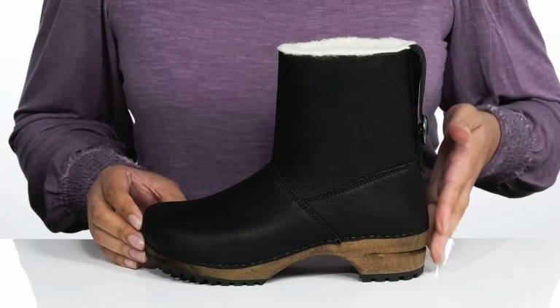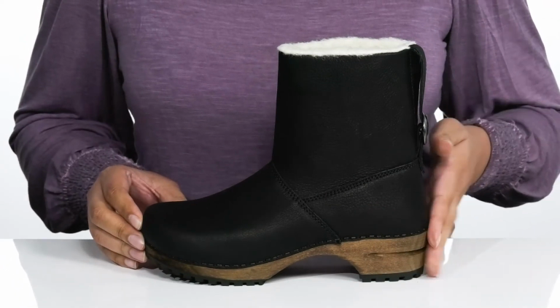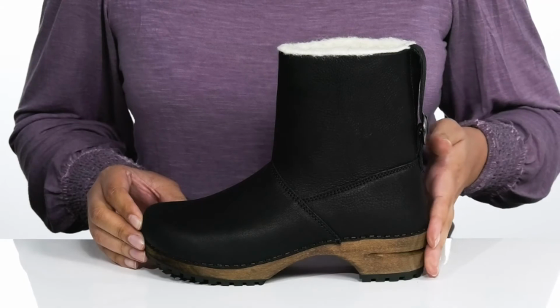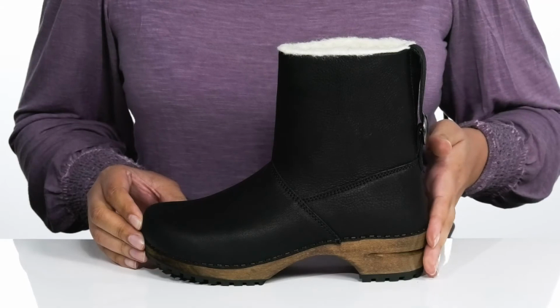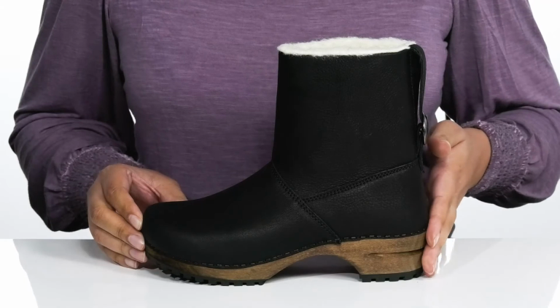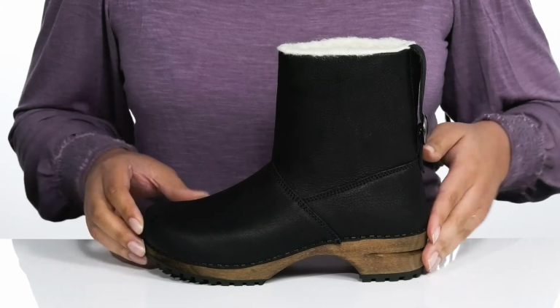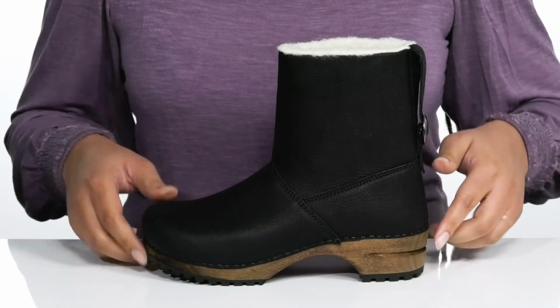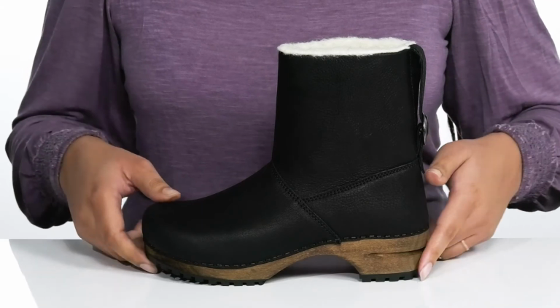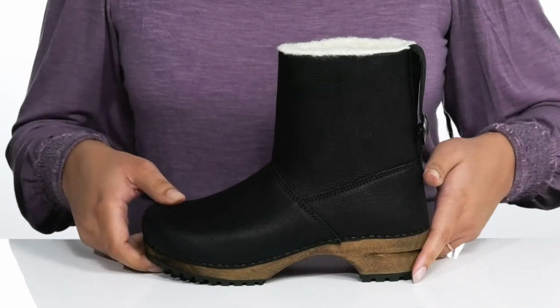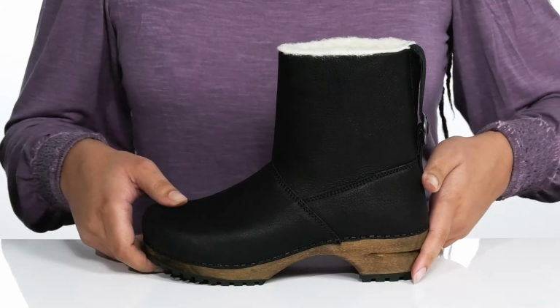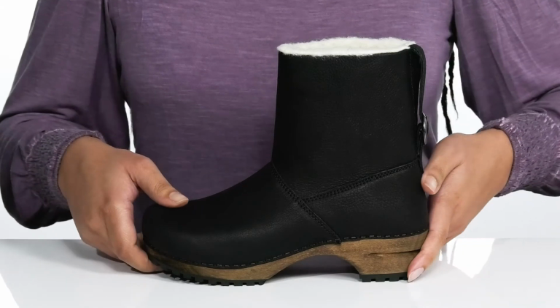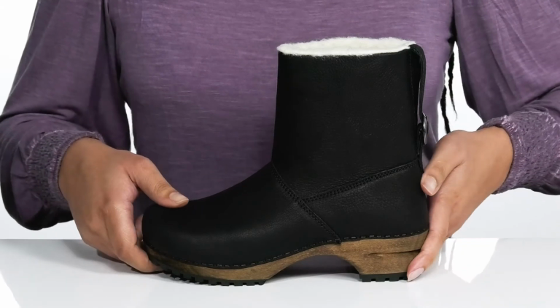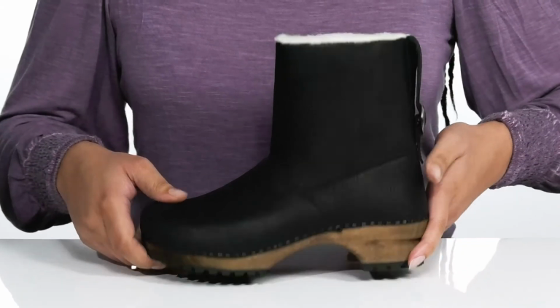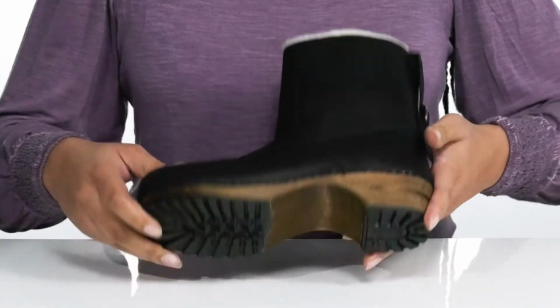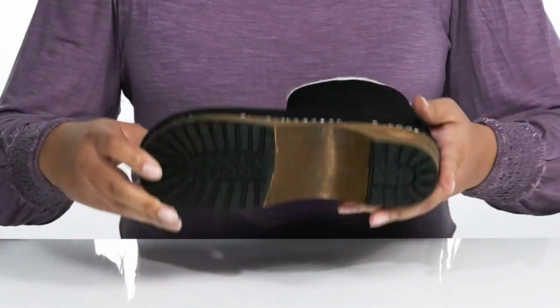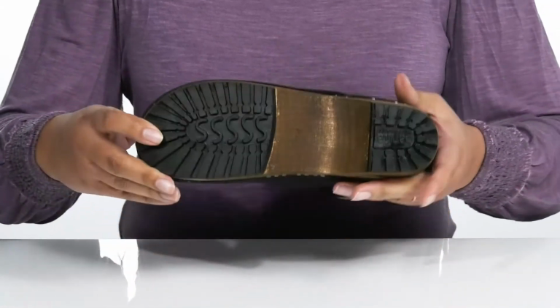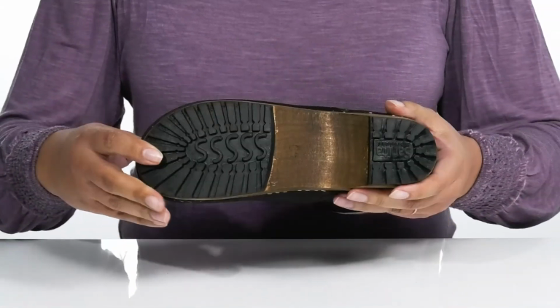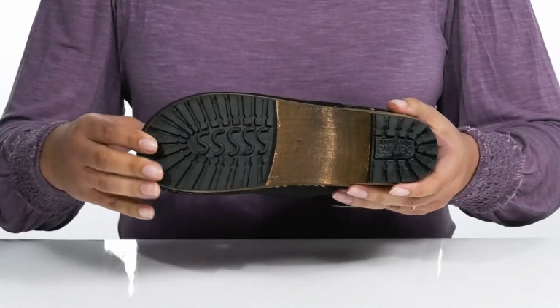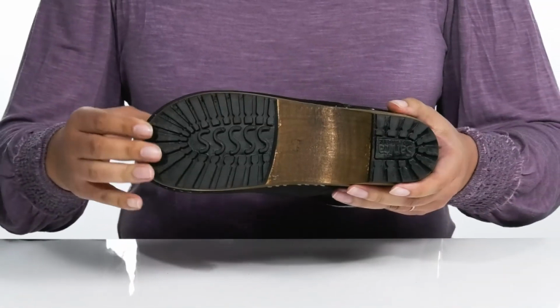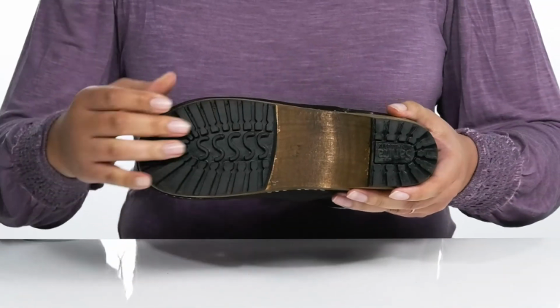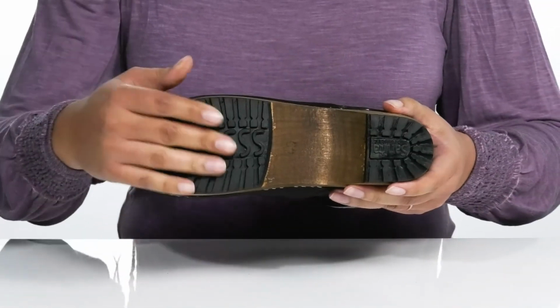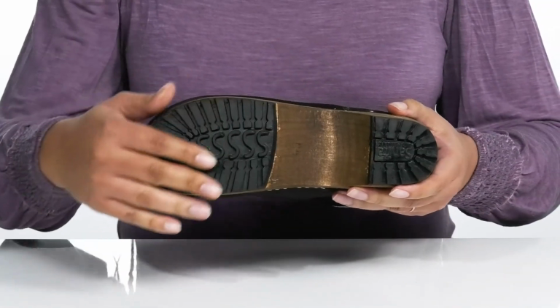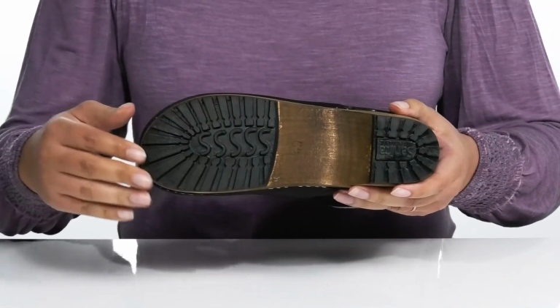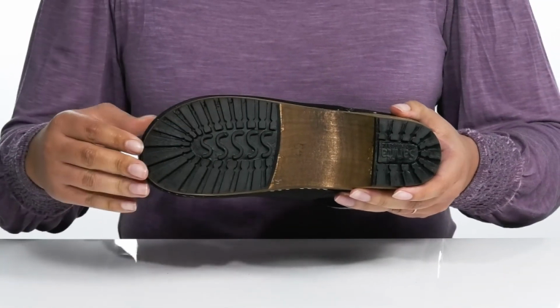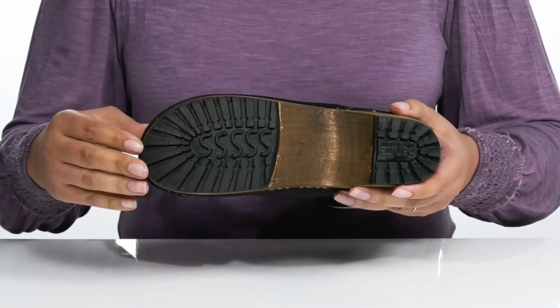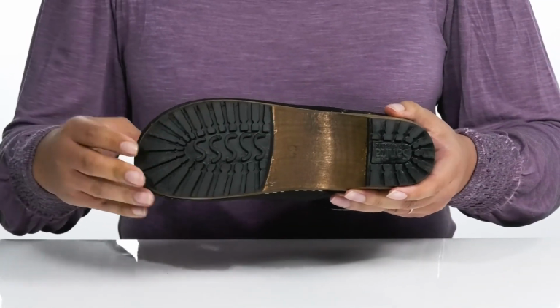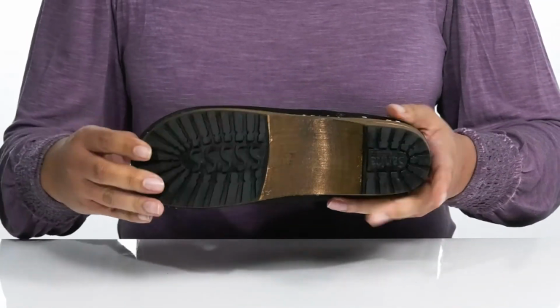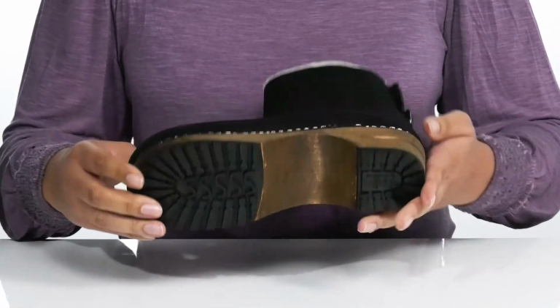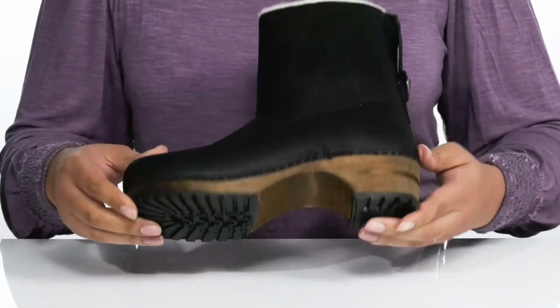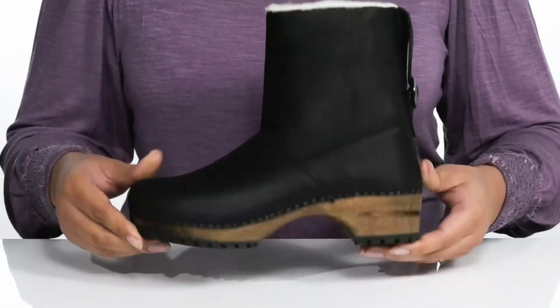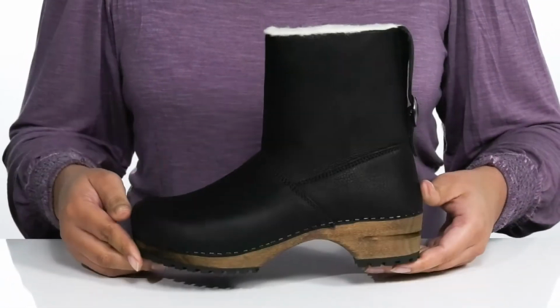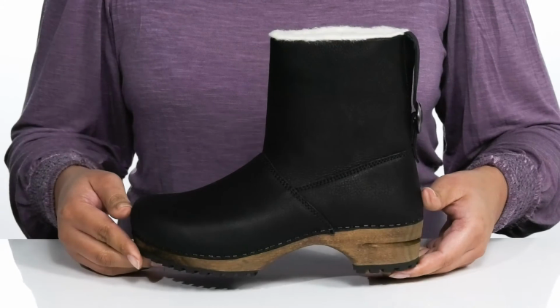You'll get about a two-inch boost in height from the heel at the back, all on top of a durable synthetic outsole that is grippy to keep you stable.